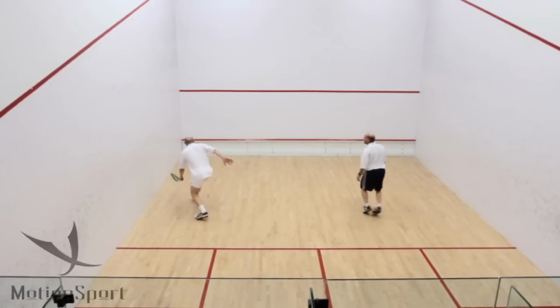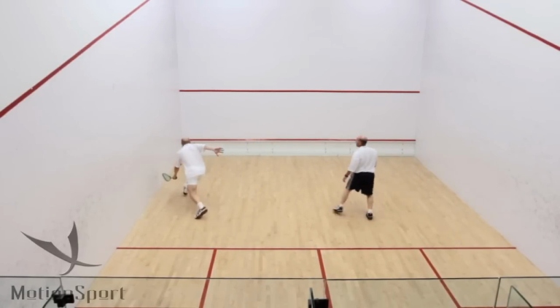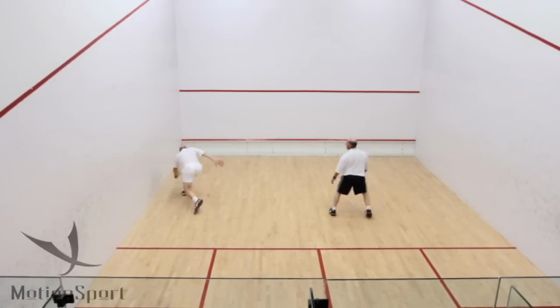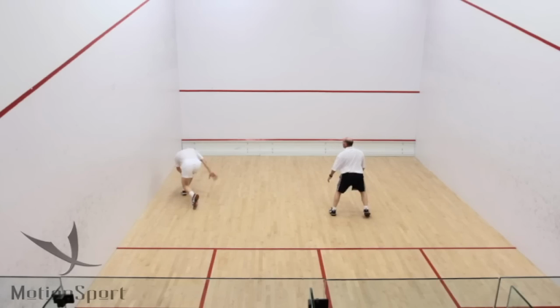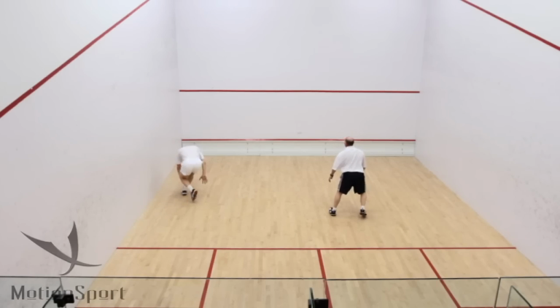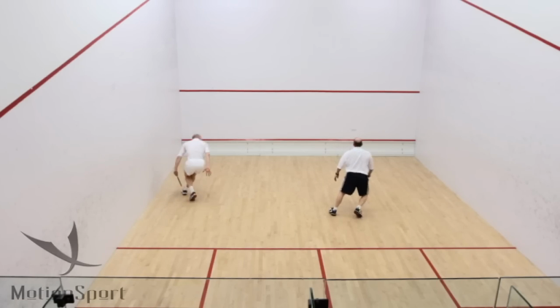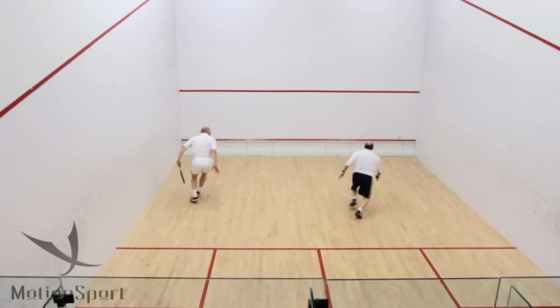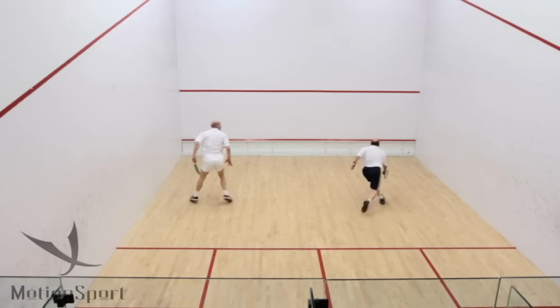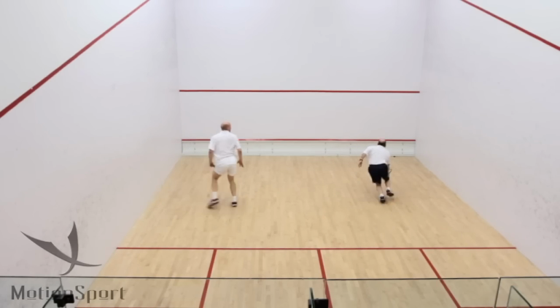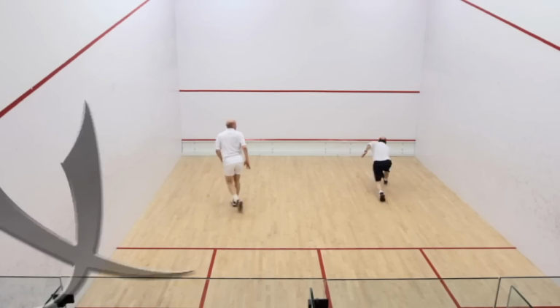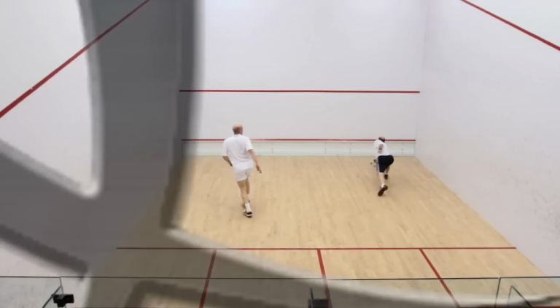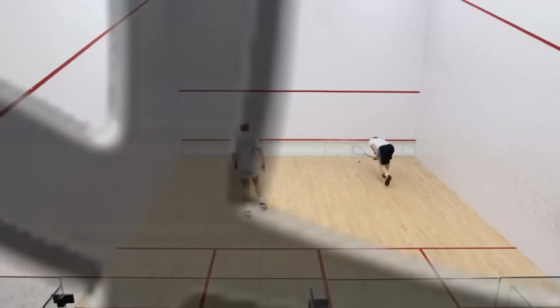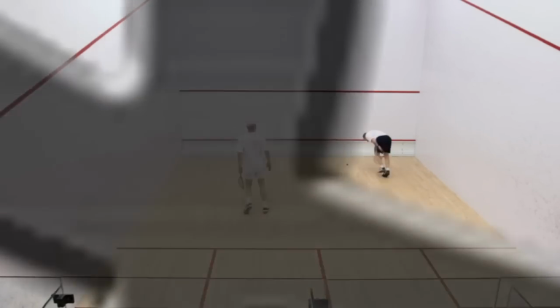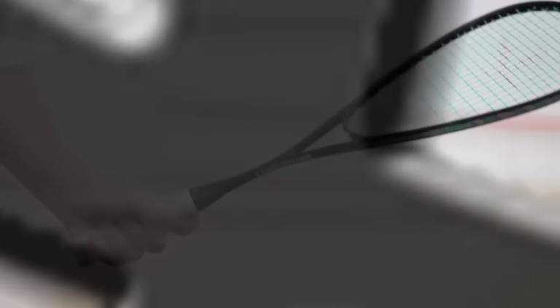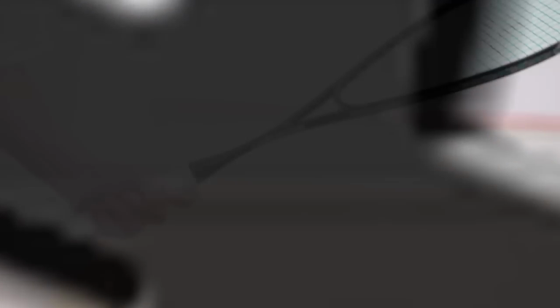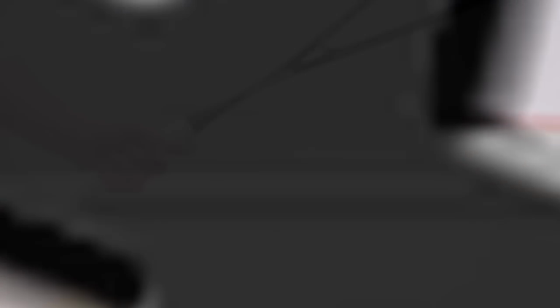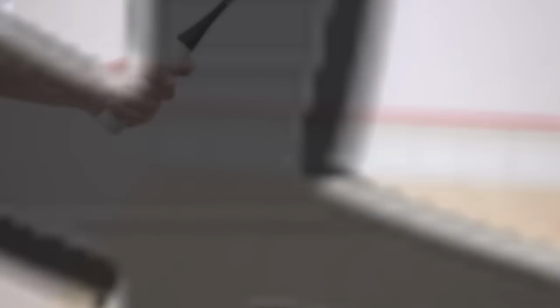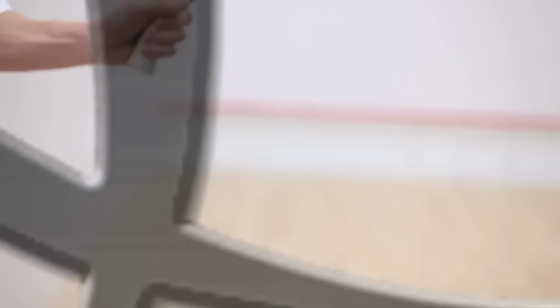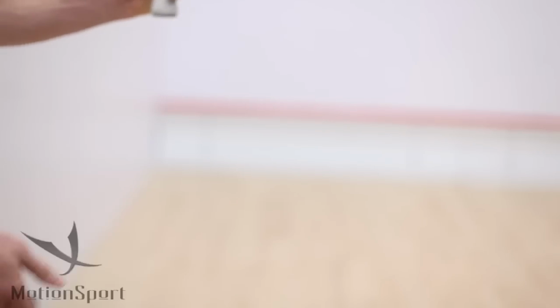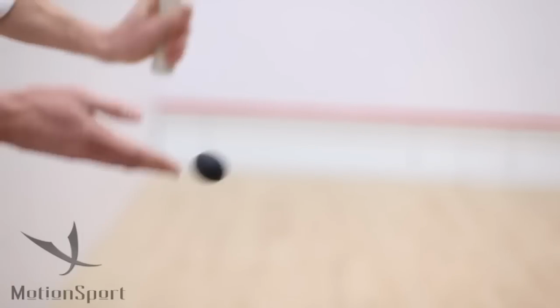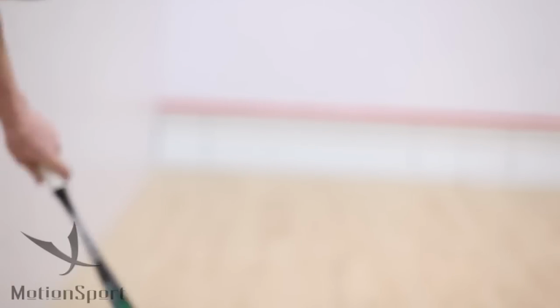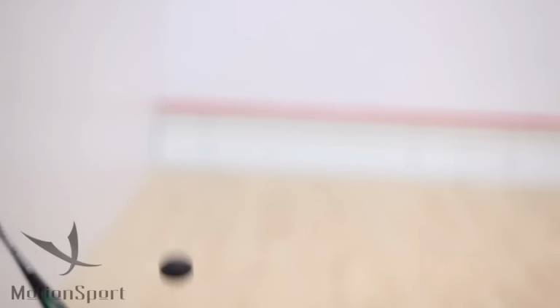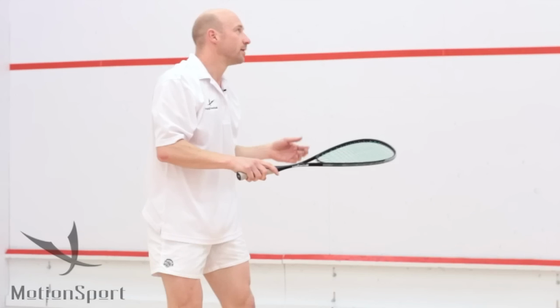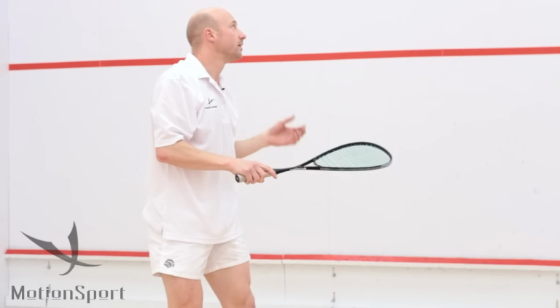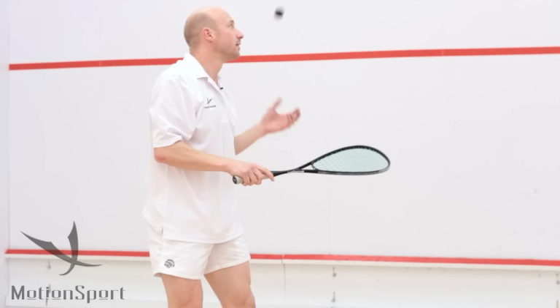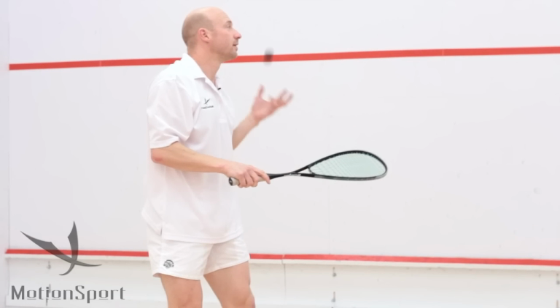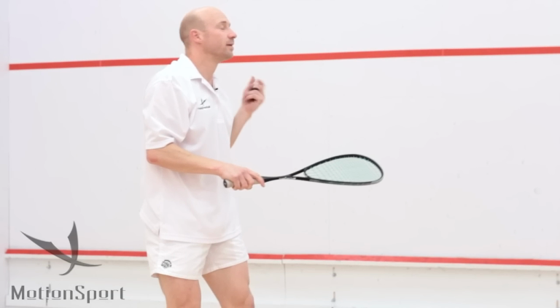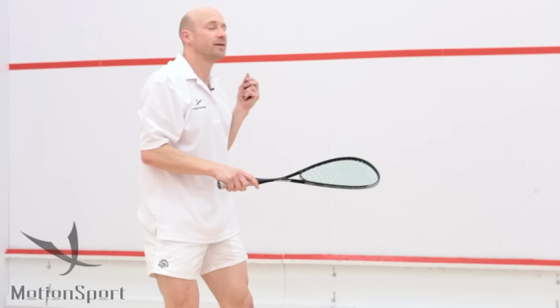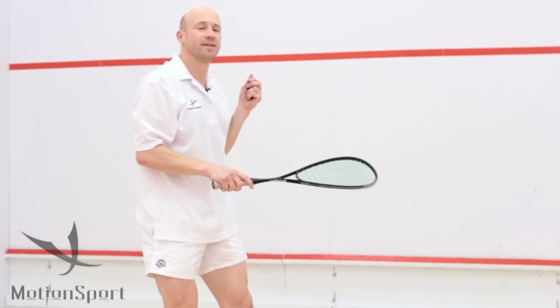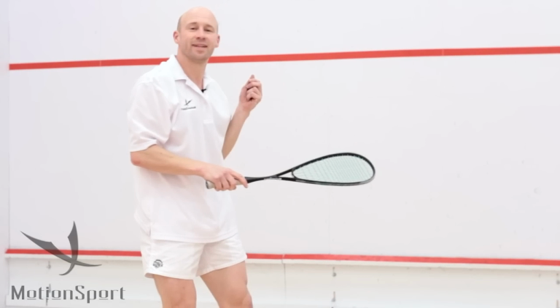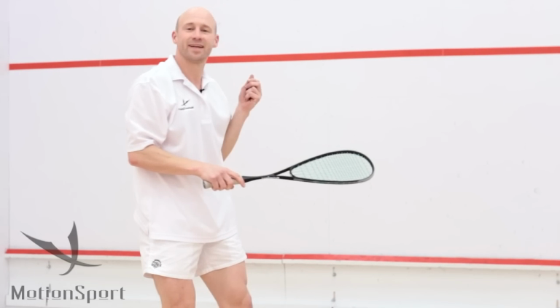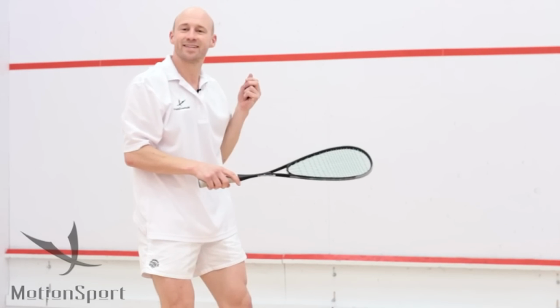It's also environmentally friendly and one of the best rackets on the market.